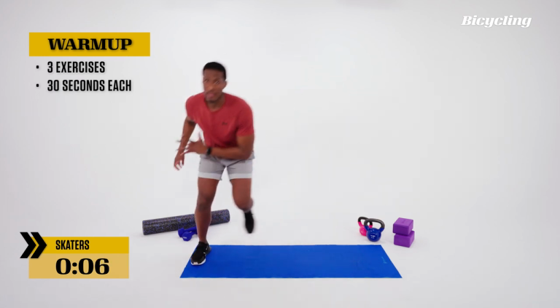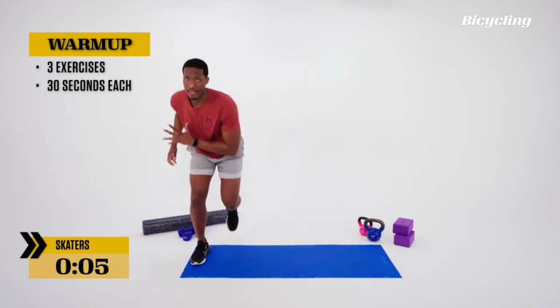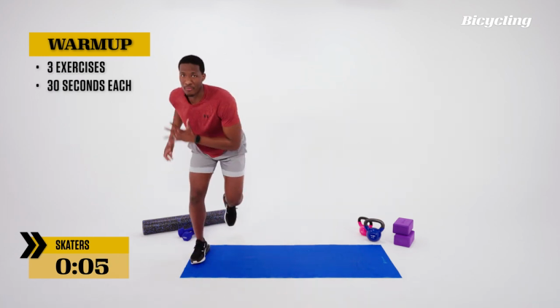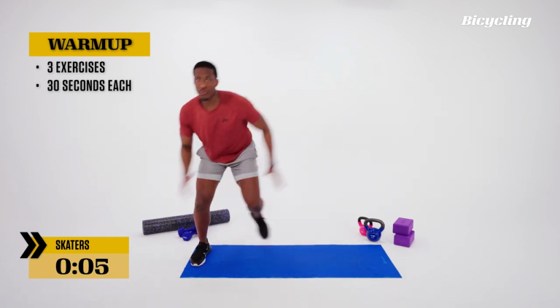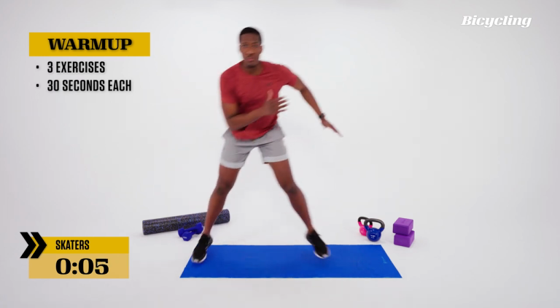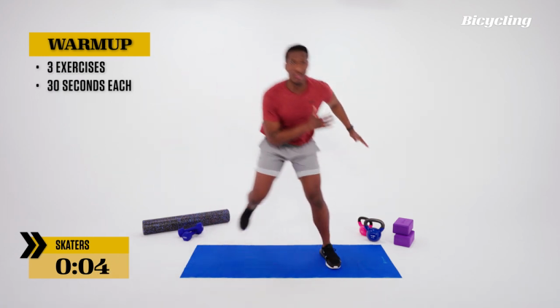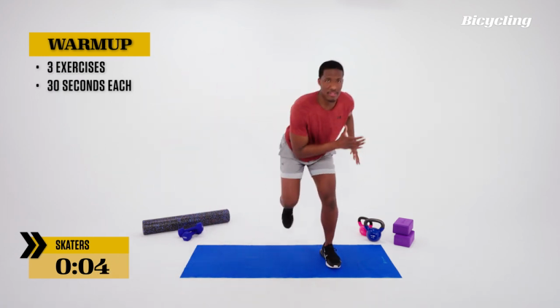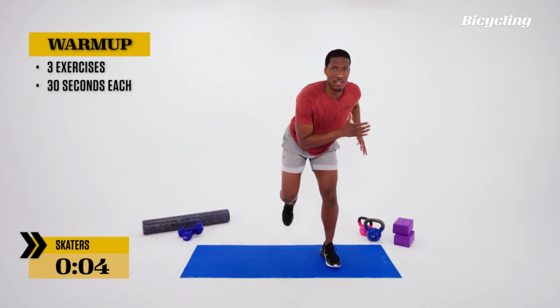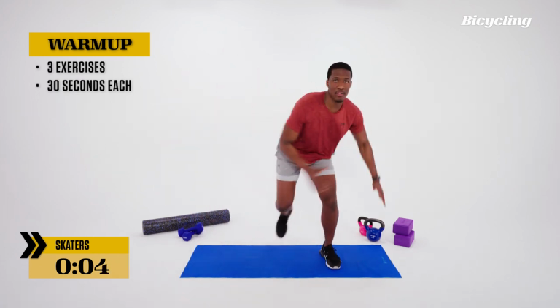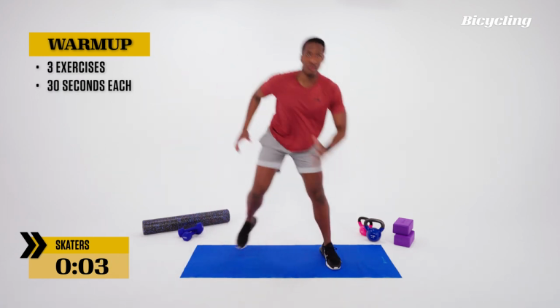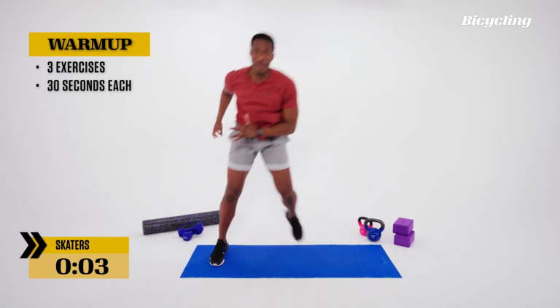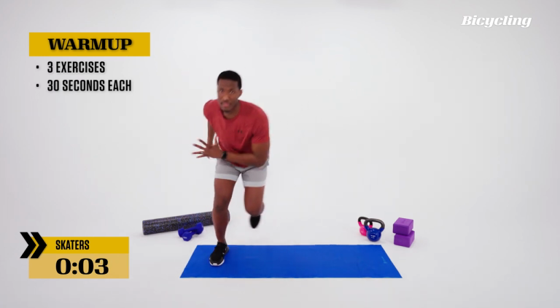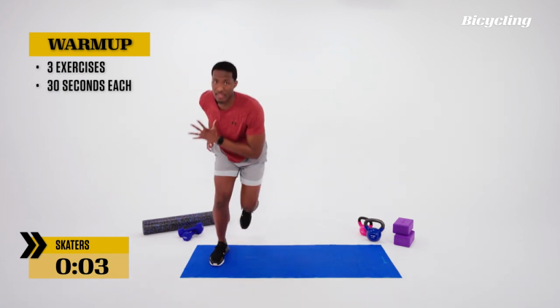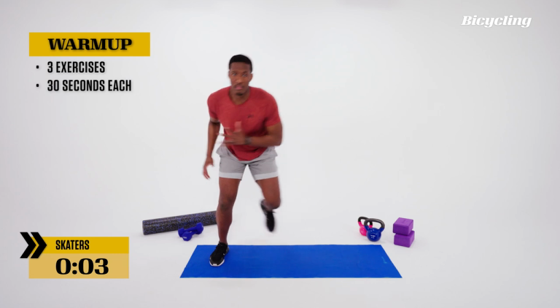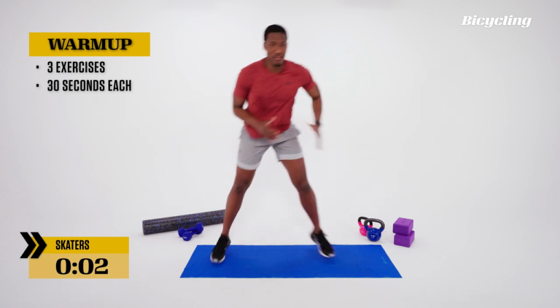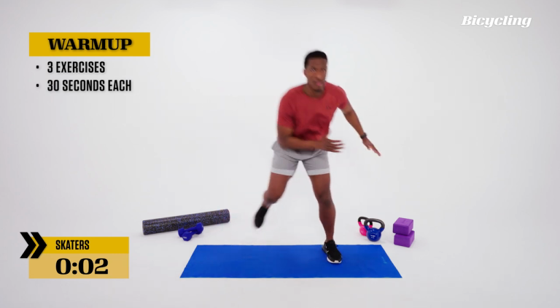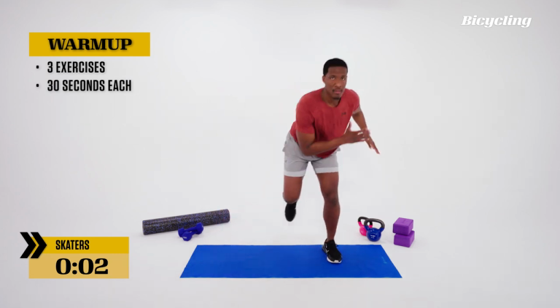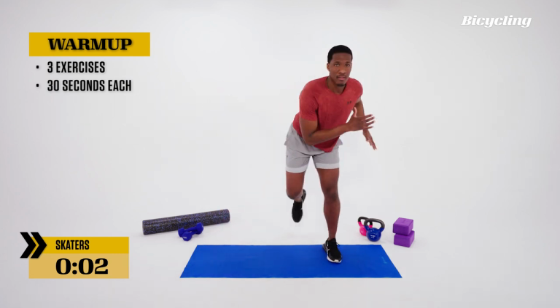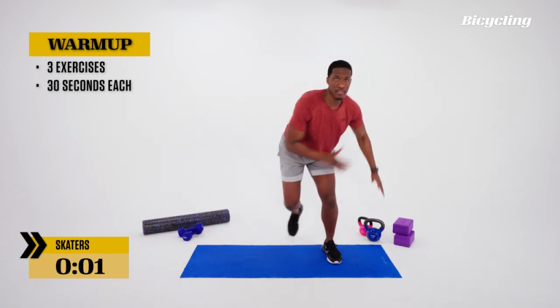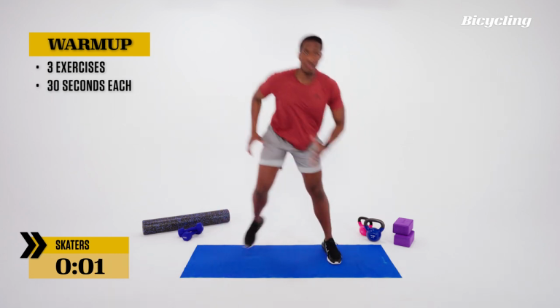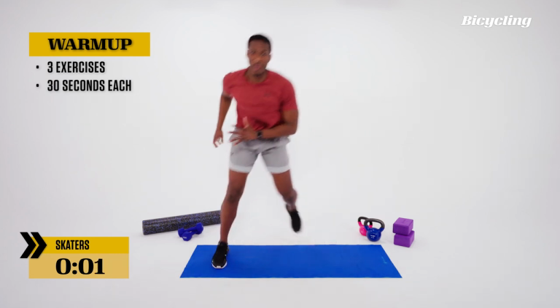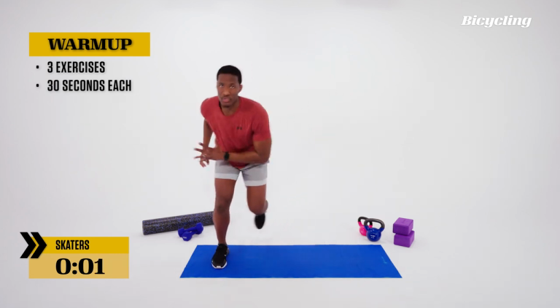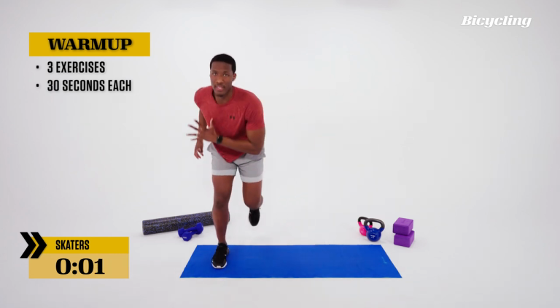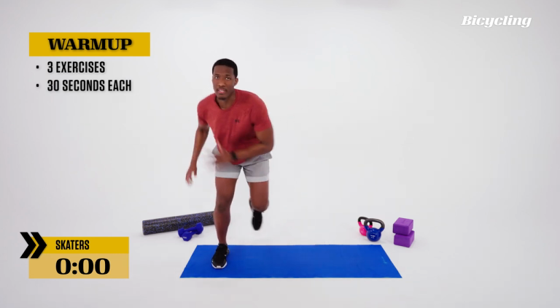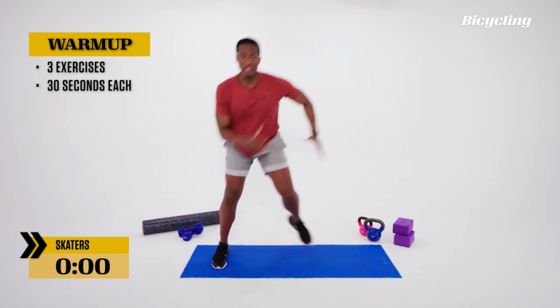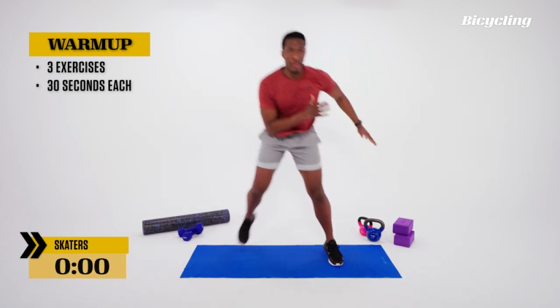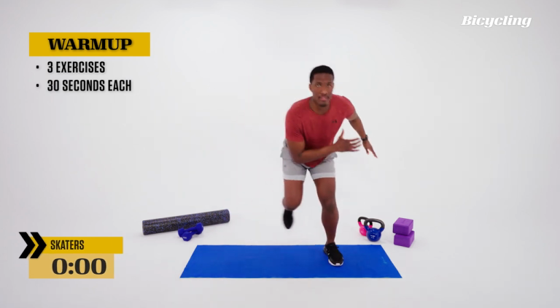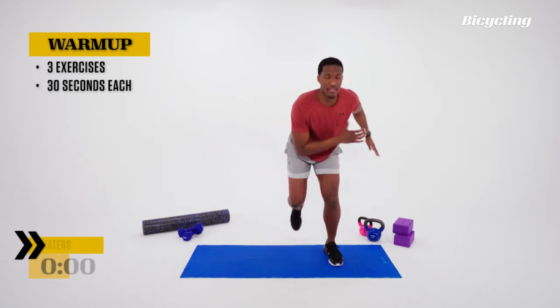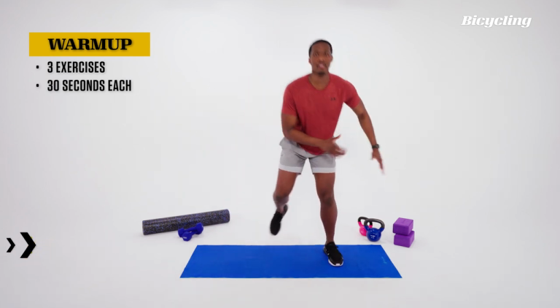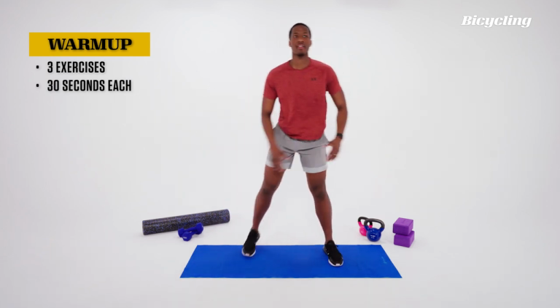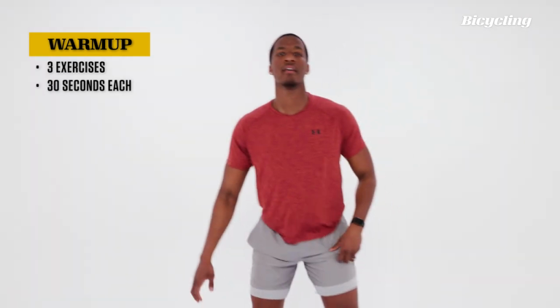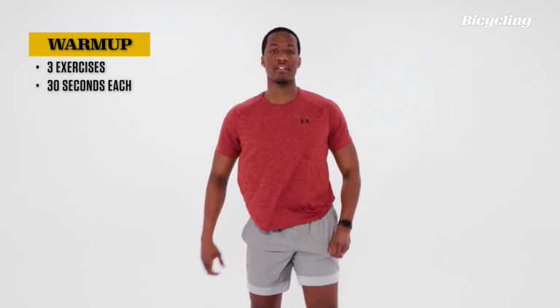A few solid reps in. Good tempo to it, good pace.